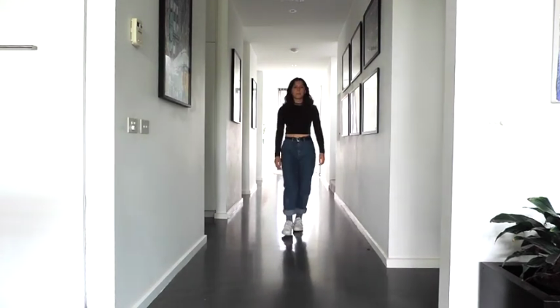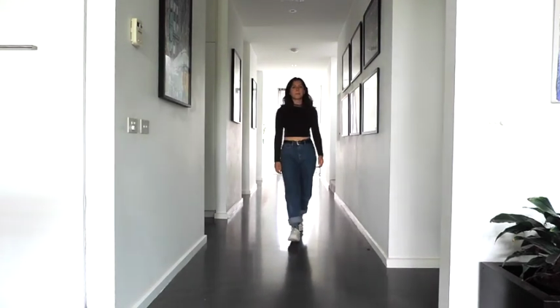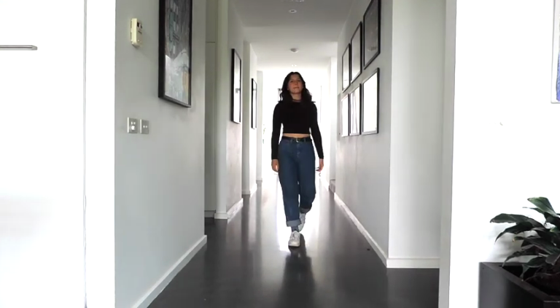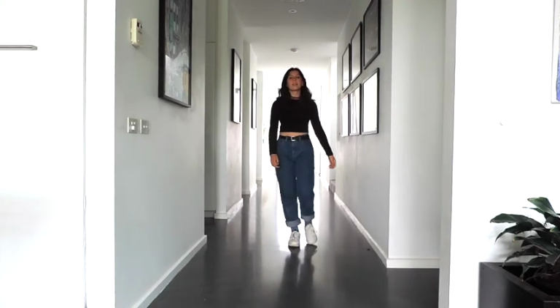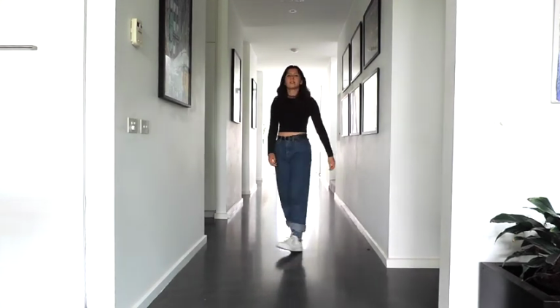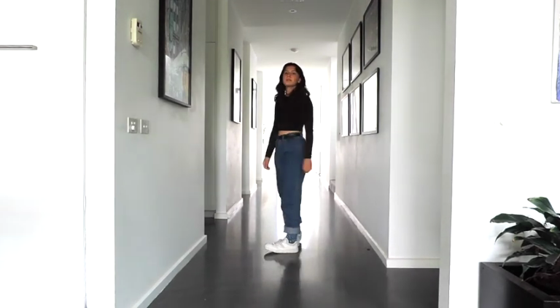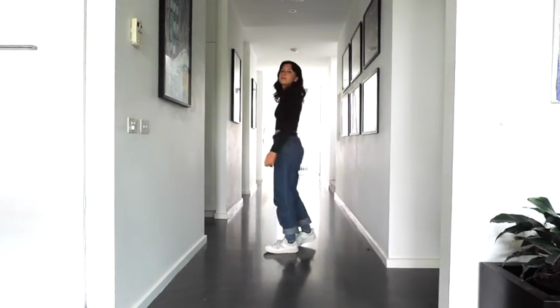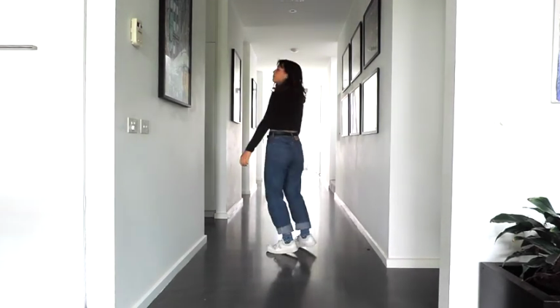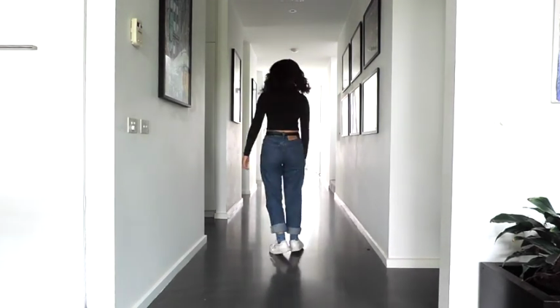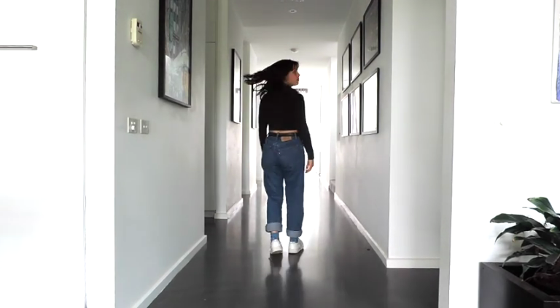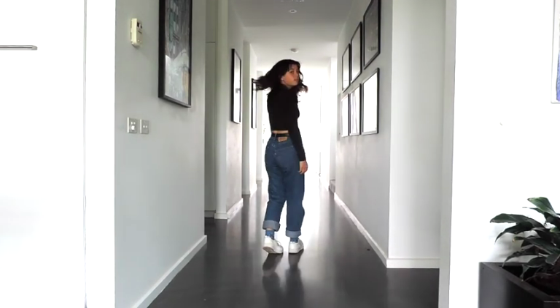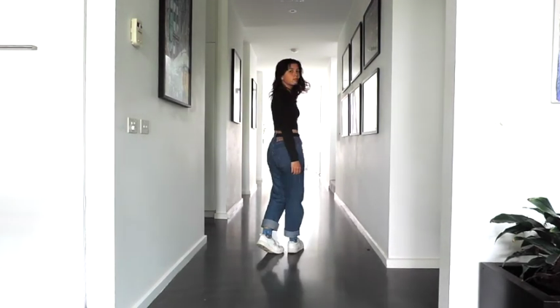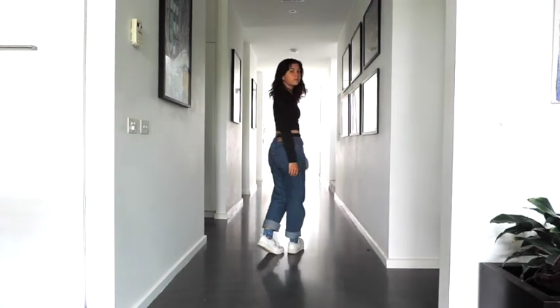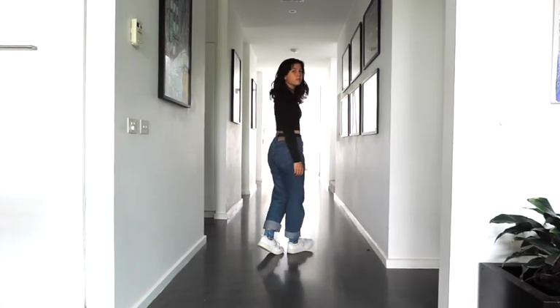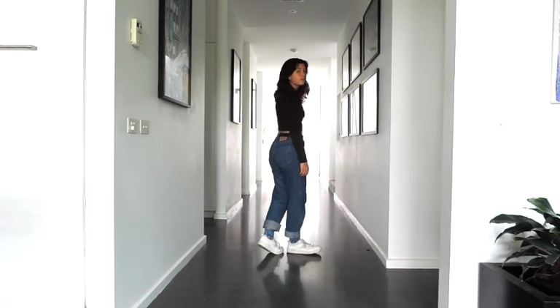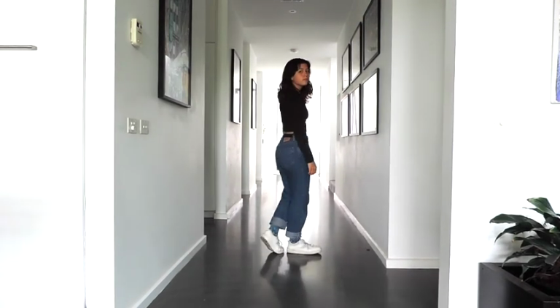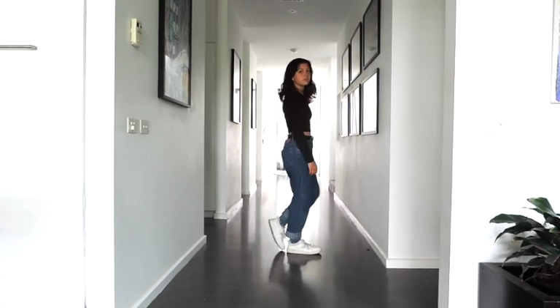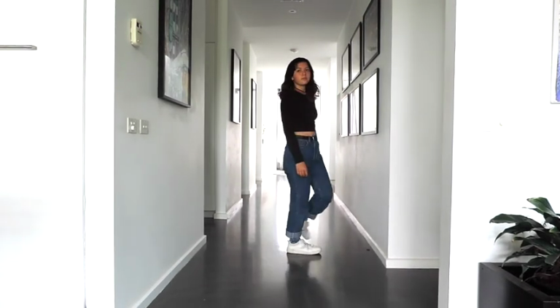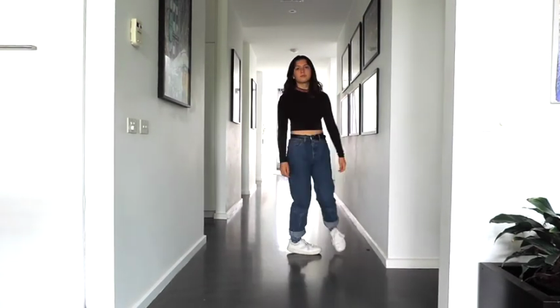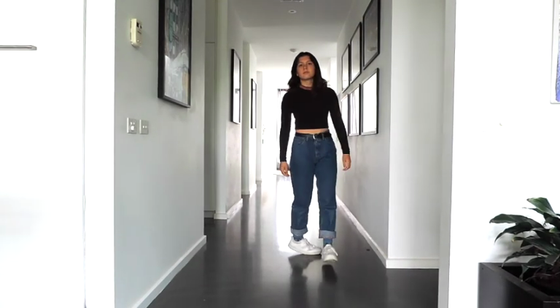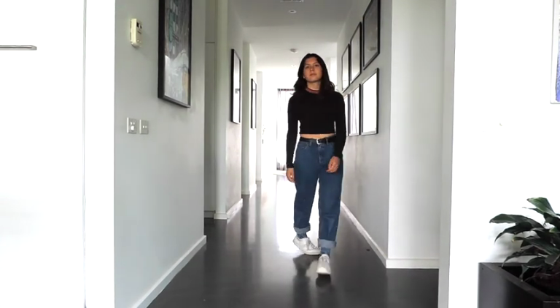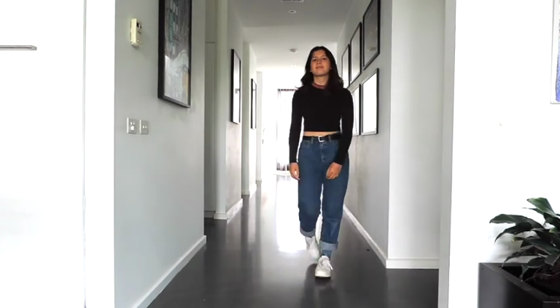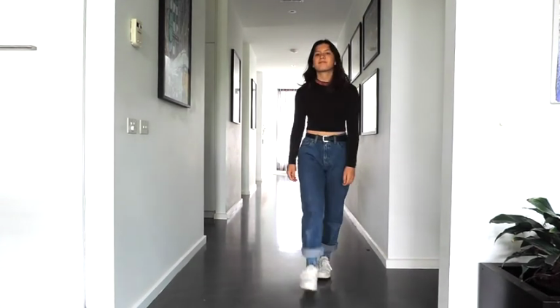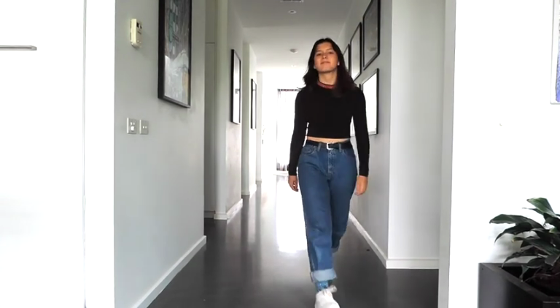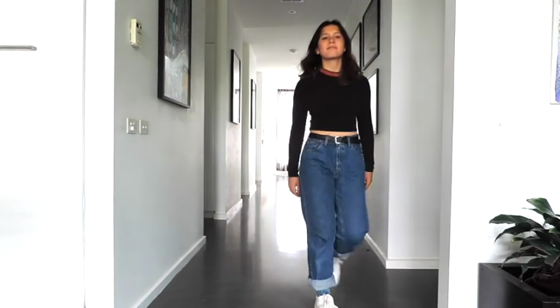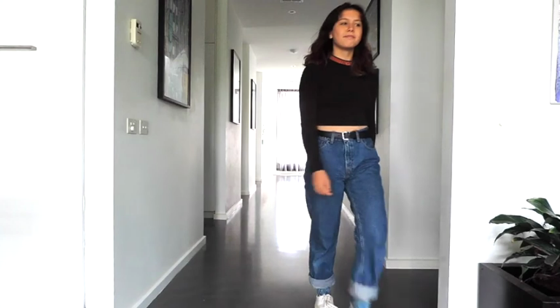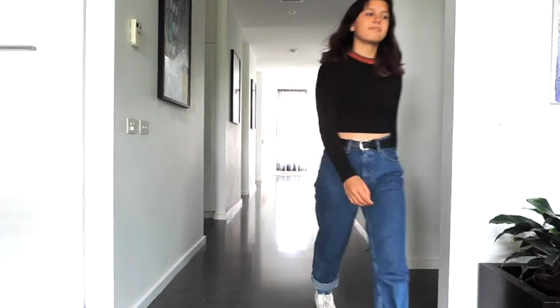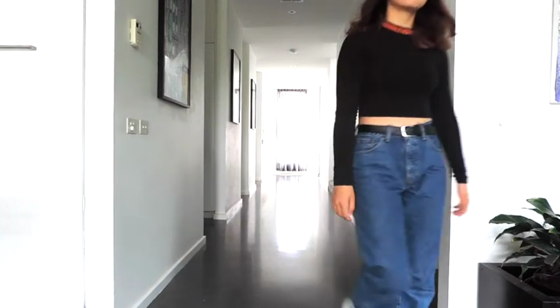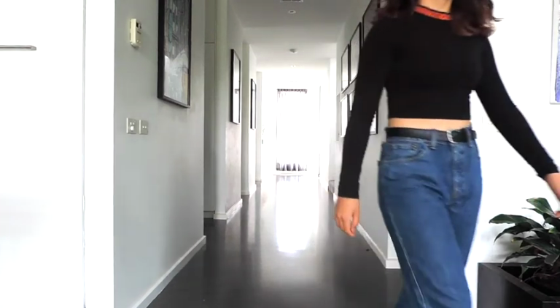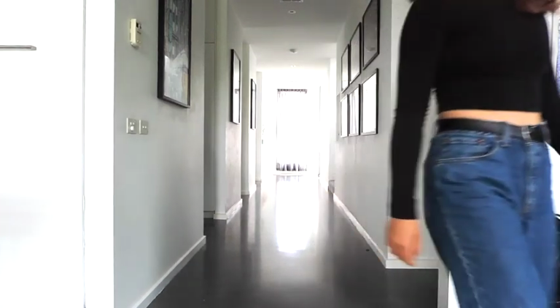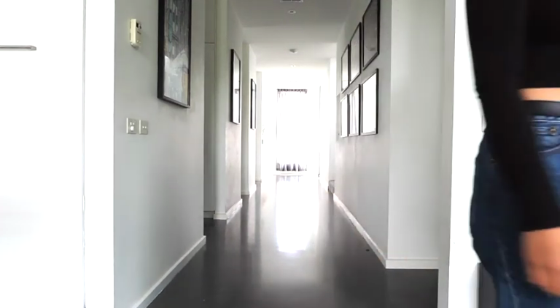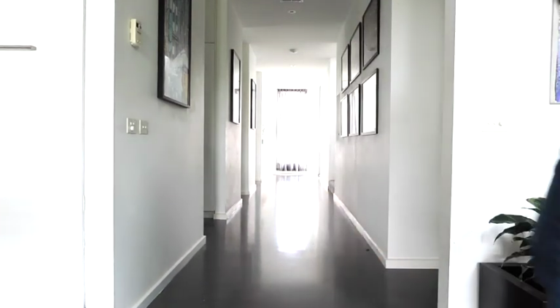I've paired it with some high-waisted men's jeans that I've rolled up, and the white shoes are no-brand shoes that I got for $5.